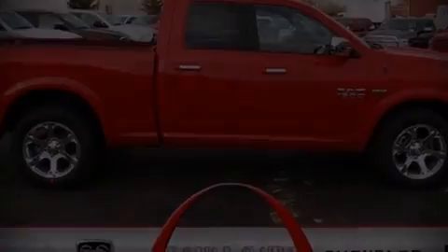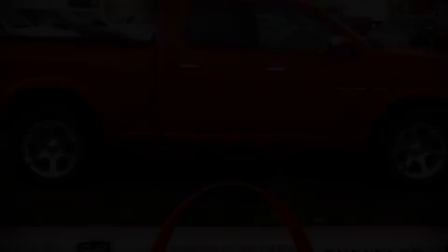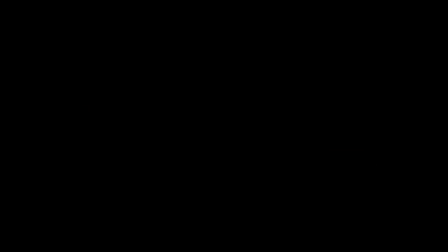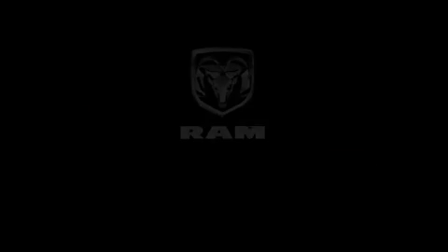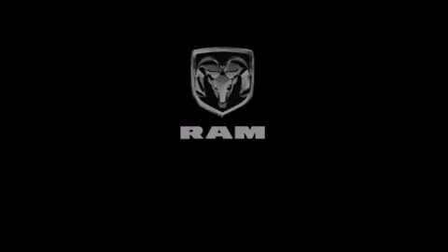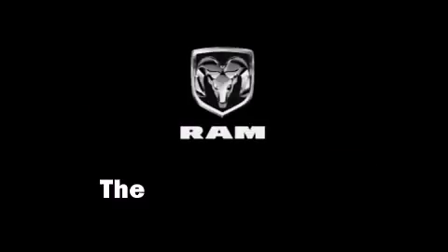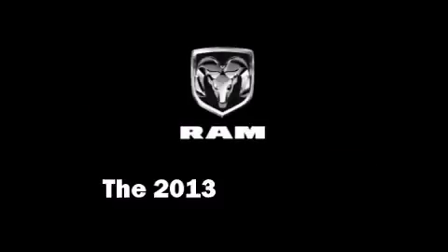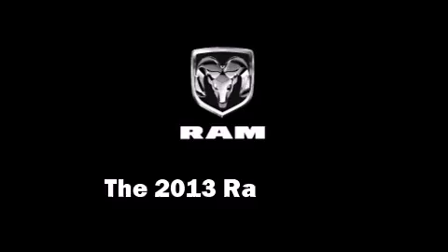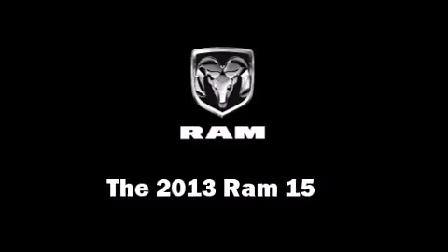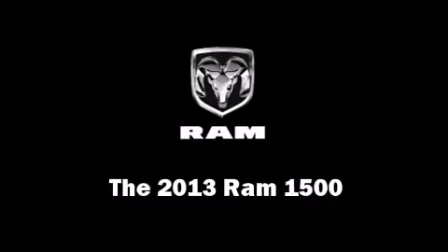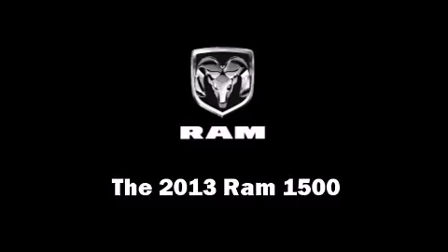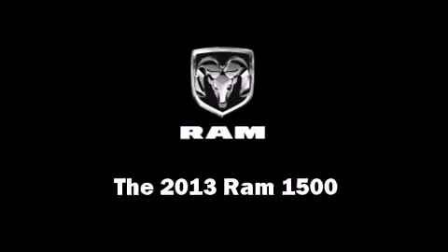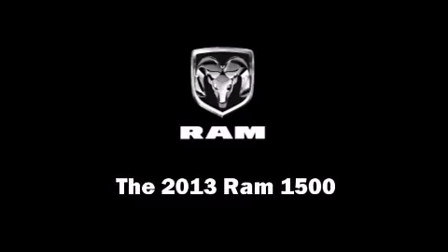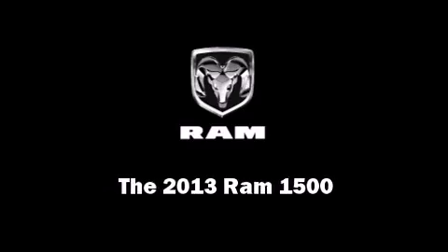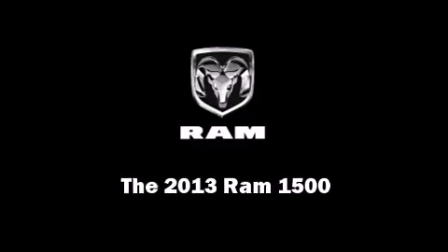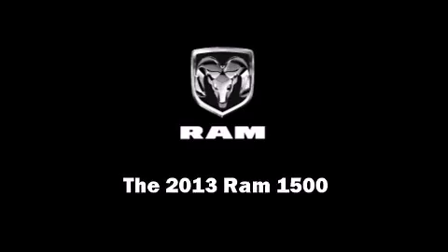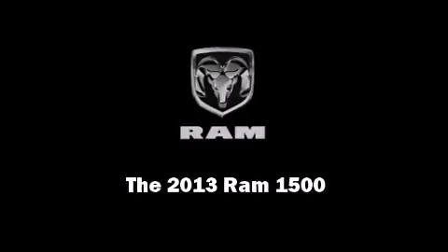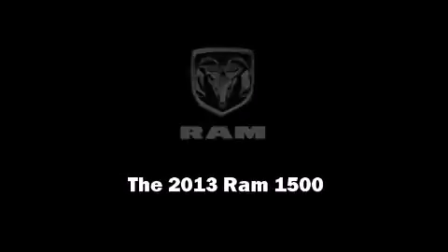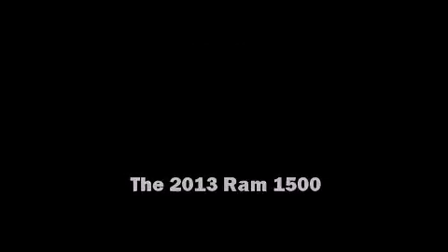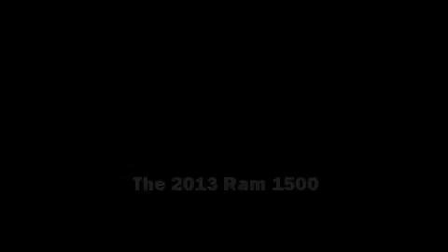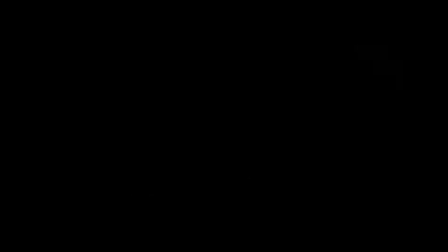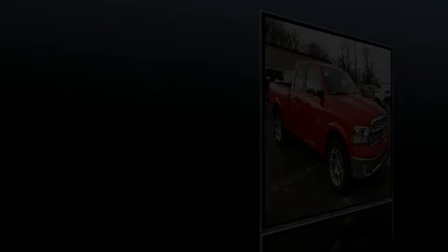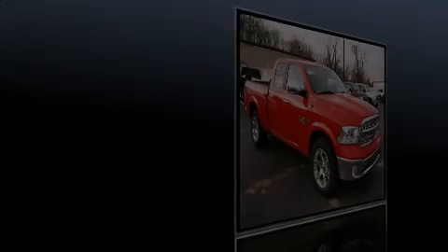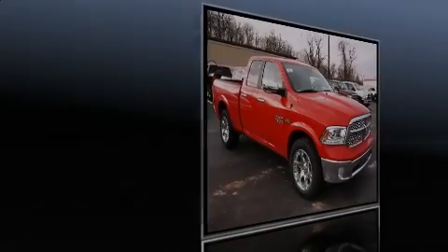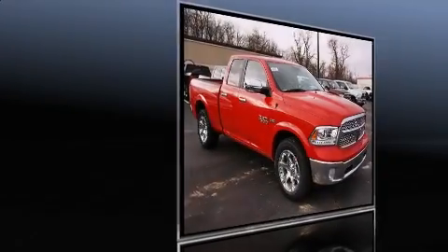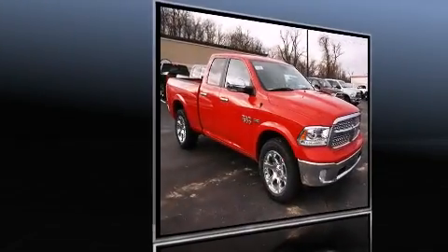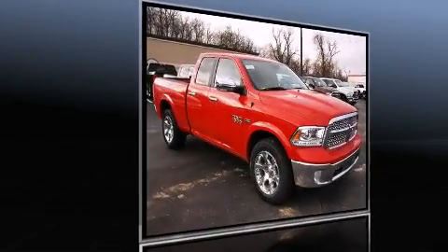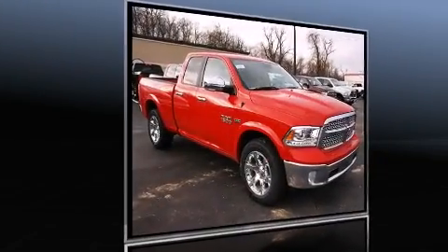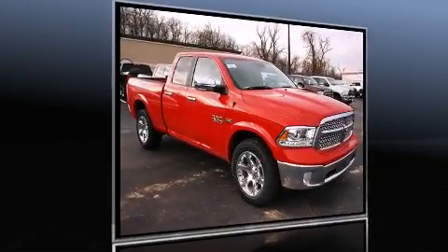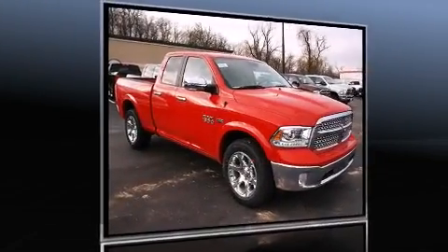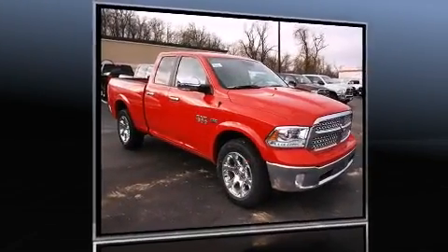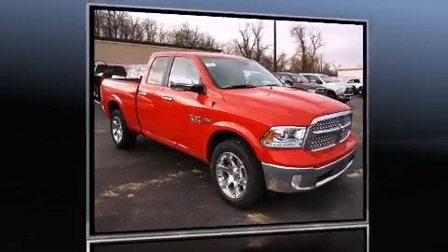It features an automatic transmission, 4-wheel drive, and a powerful 8-cylinder engine.